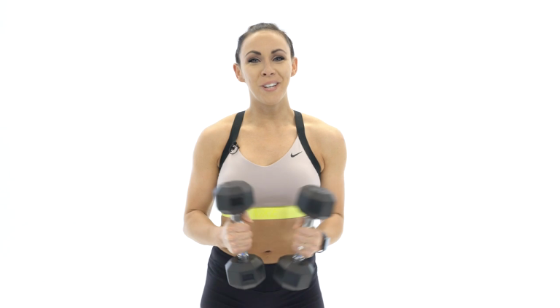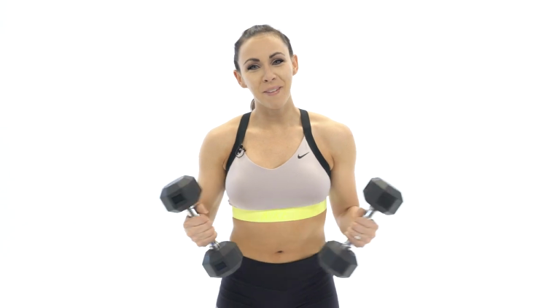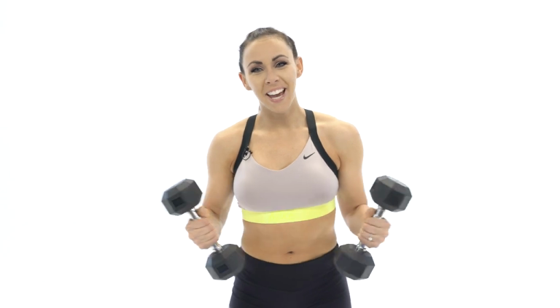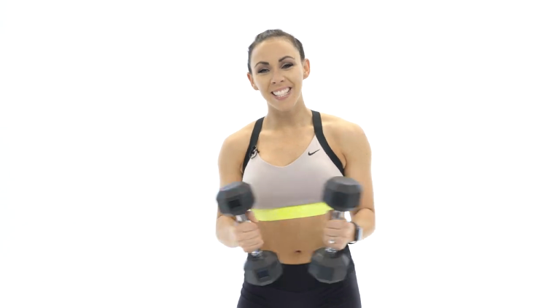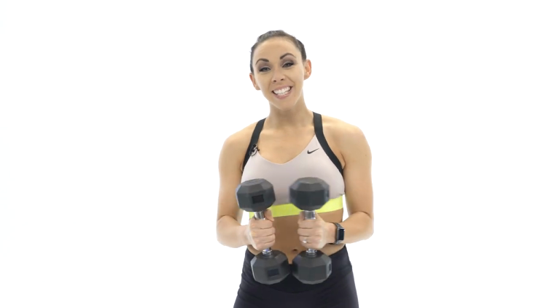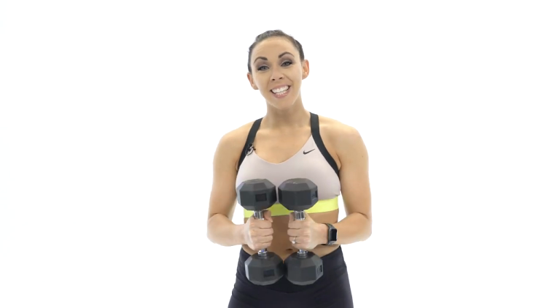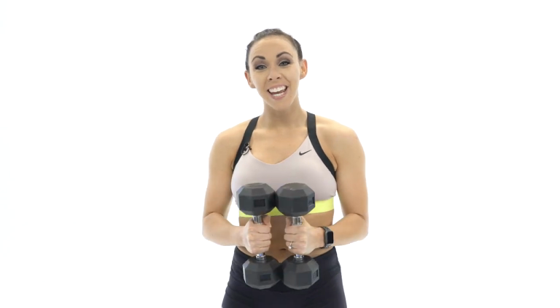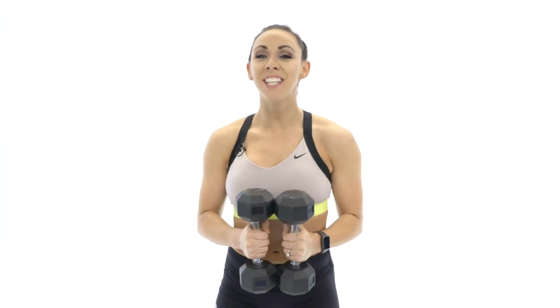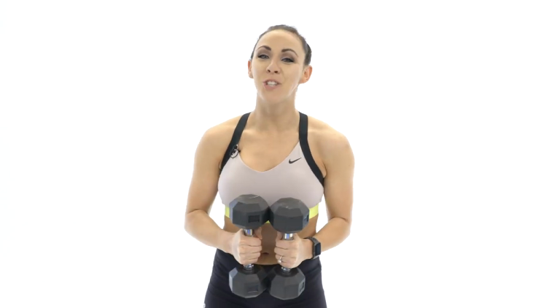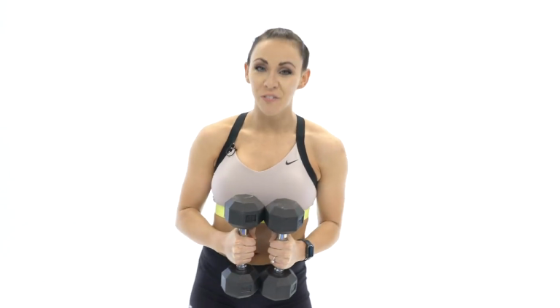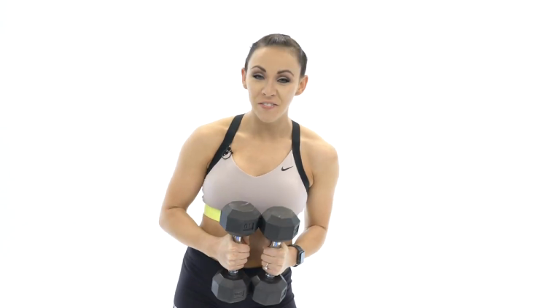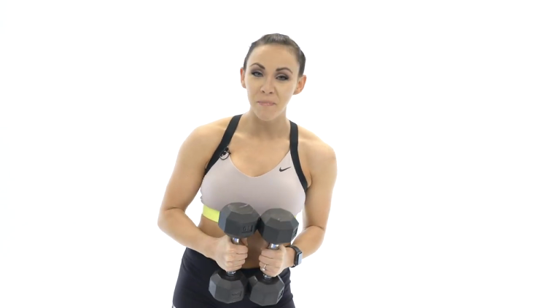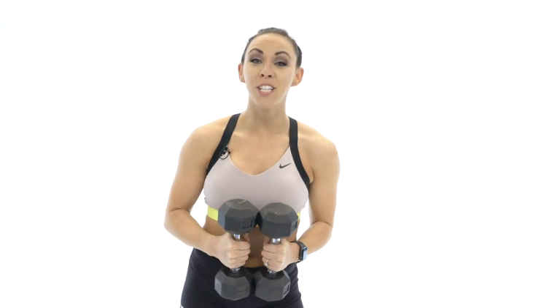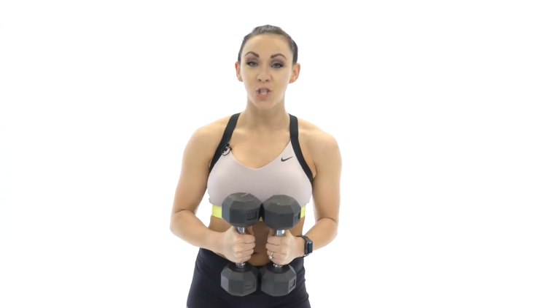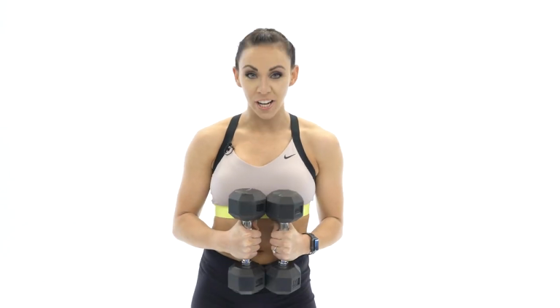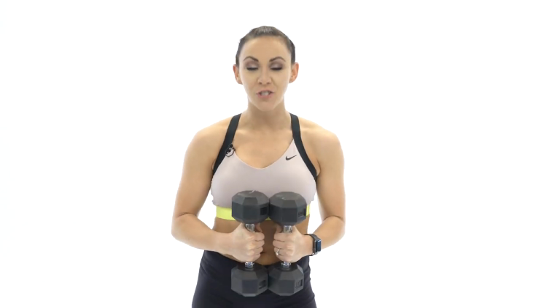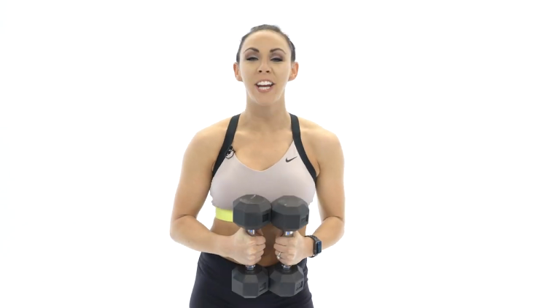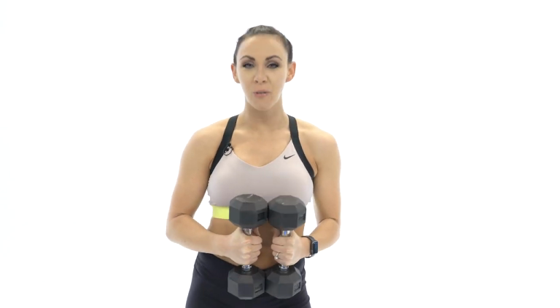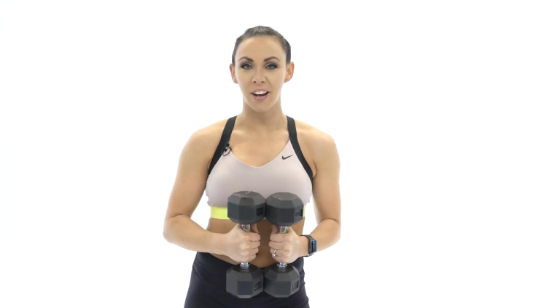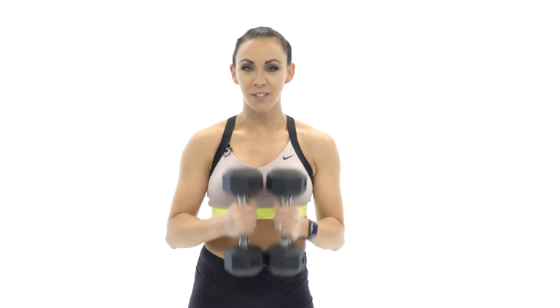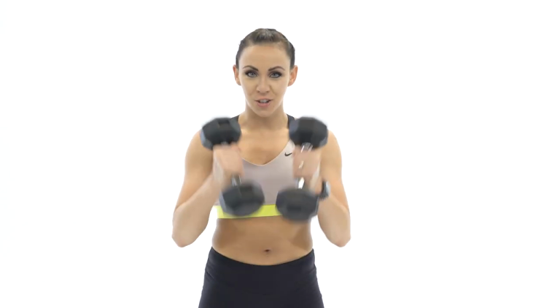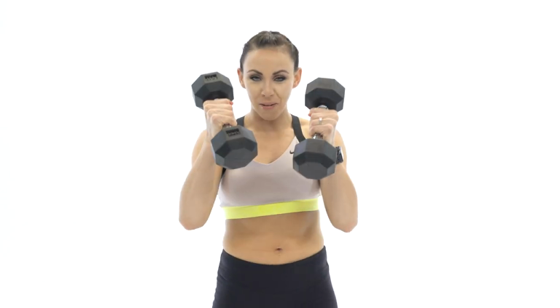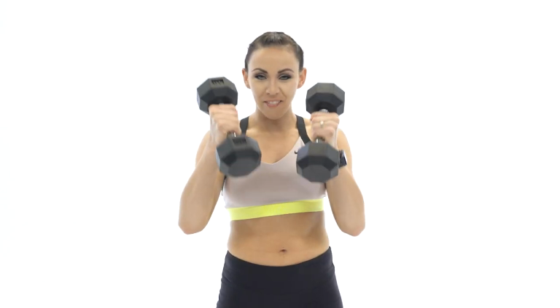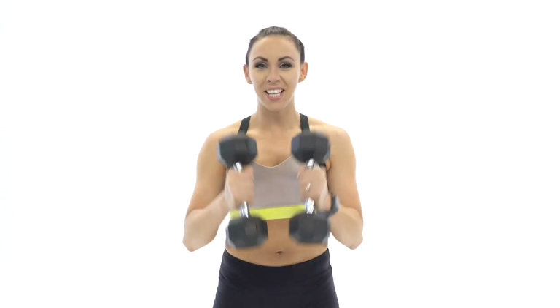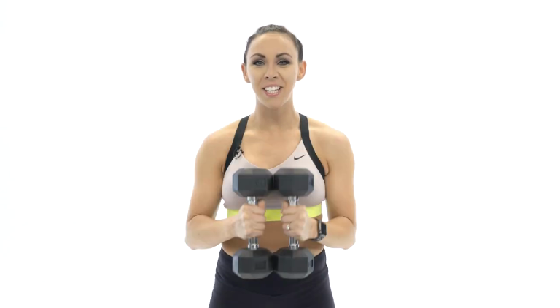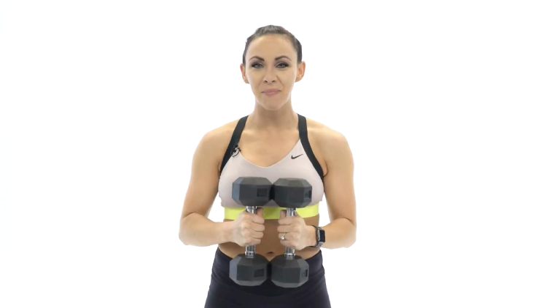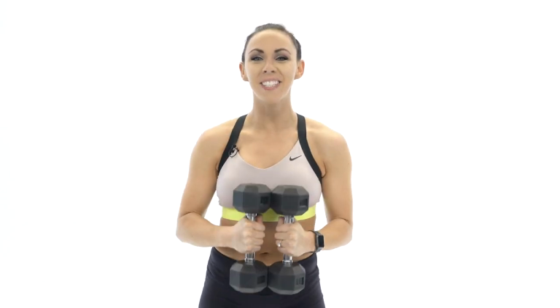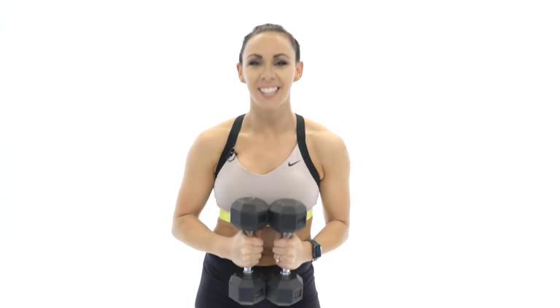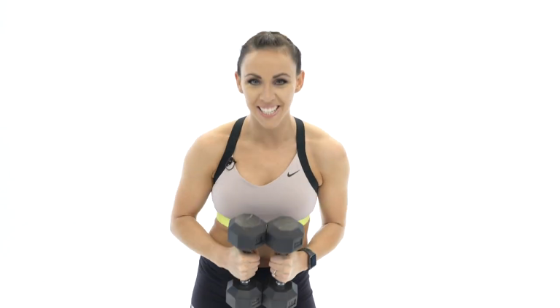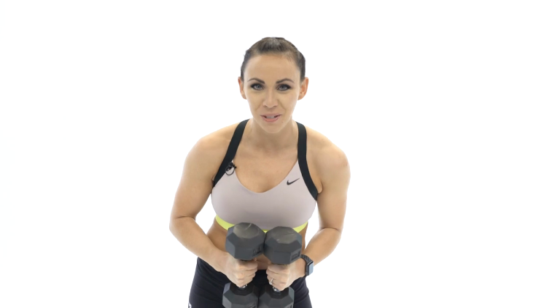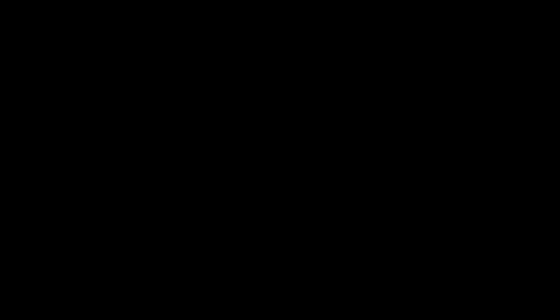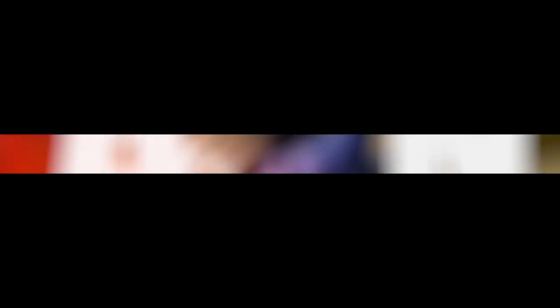What's up guys? It's Sydney and this is your 50-minute strength training workout. Grab a heavy set of dumbbells and let's get to work.